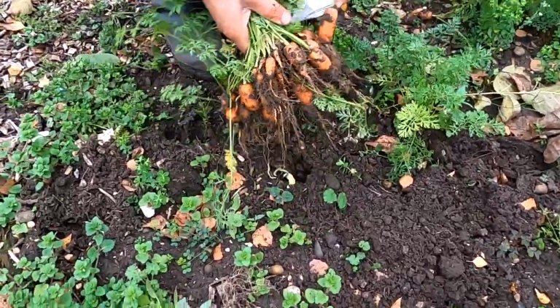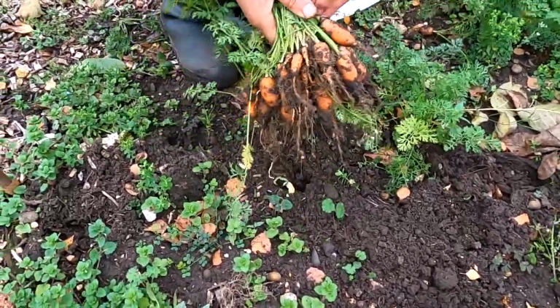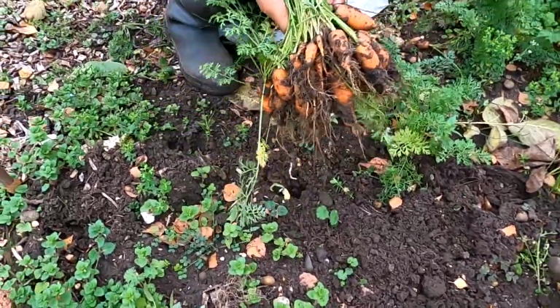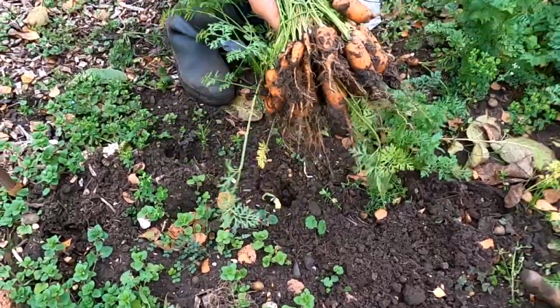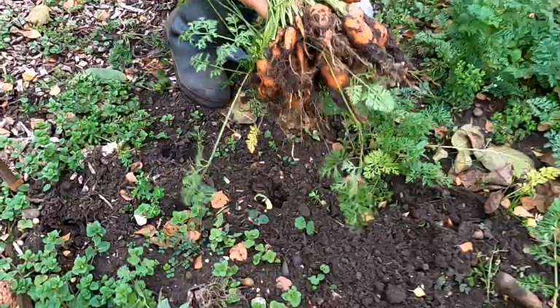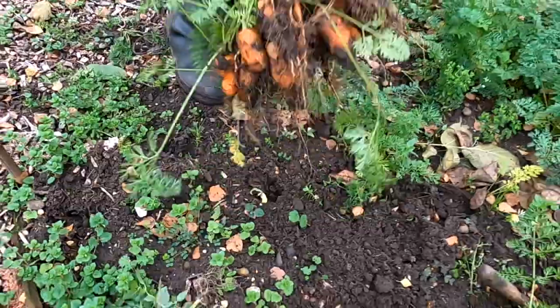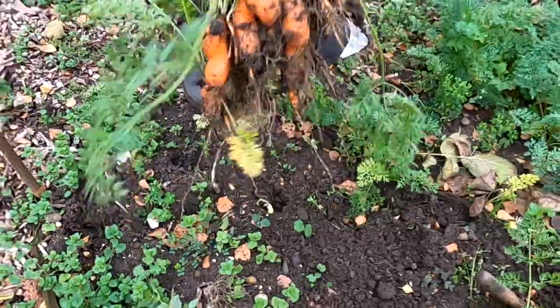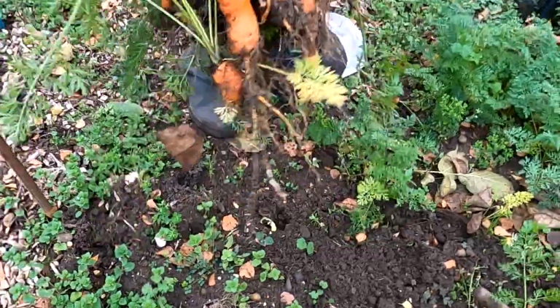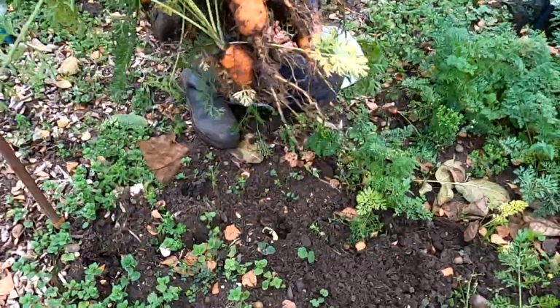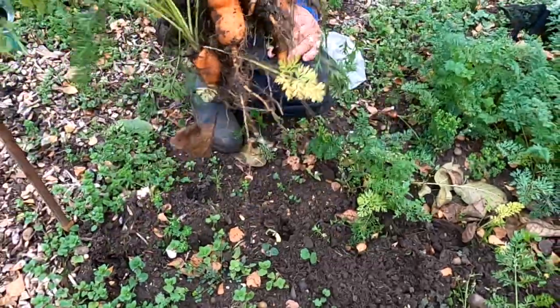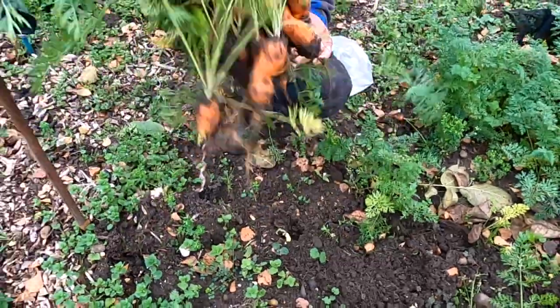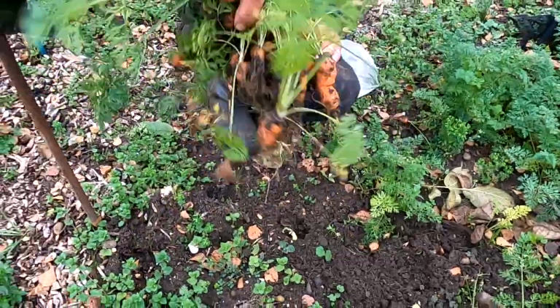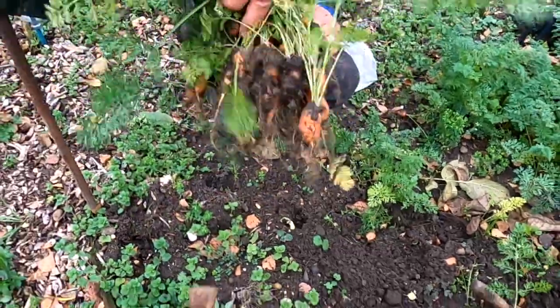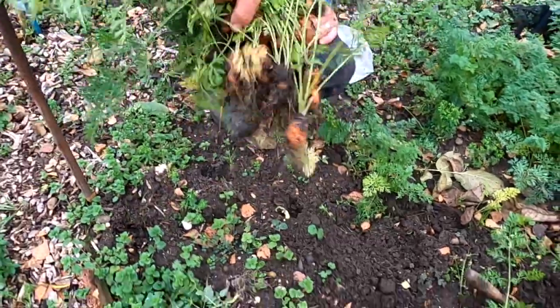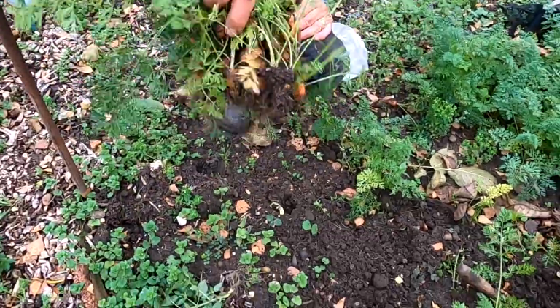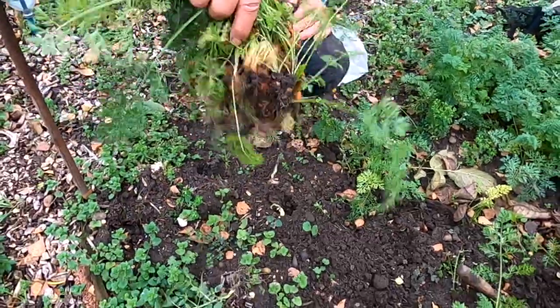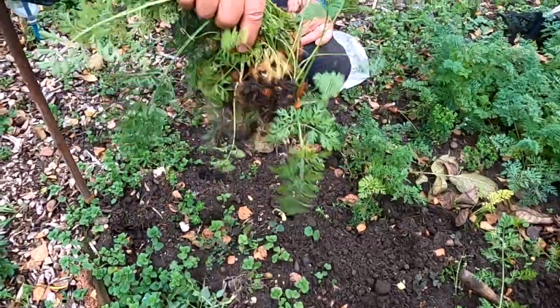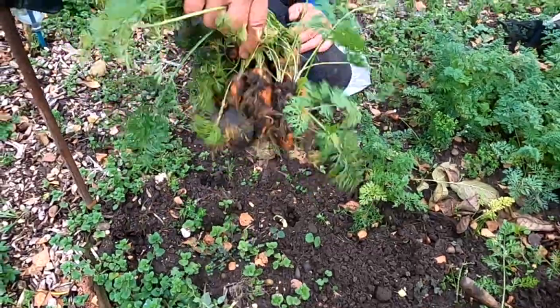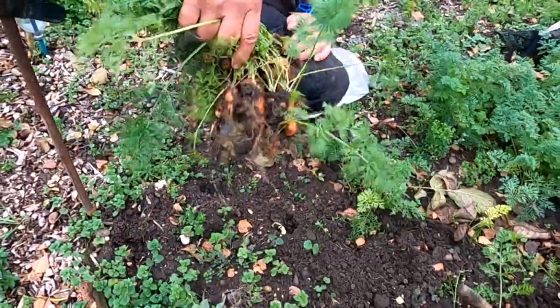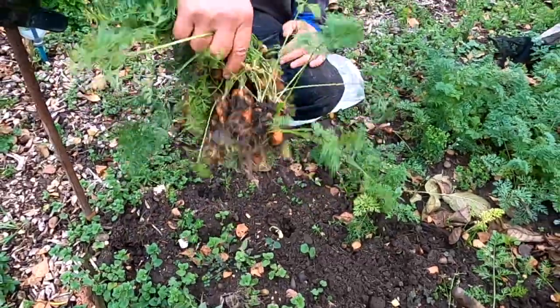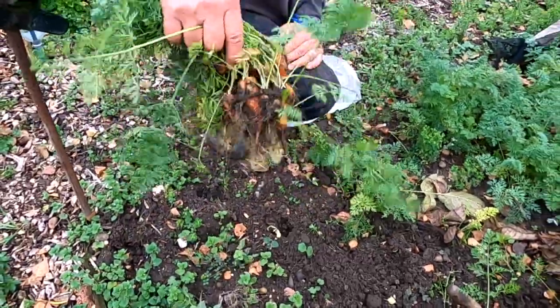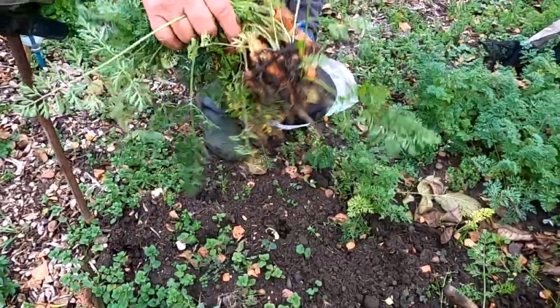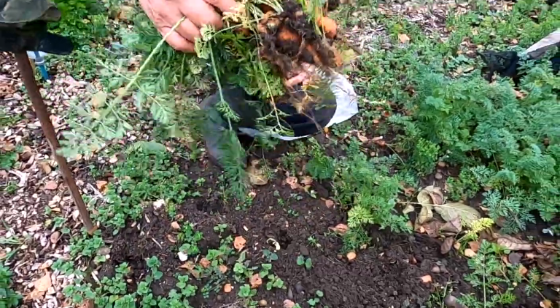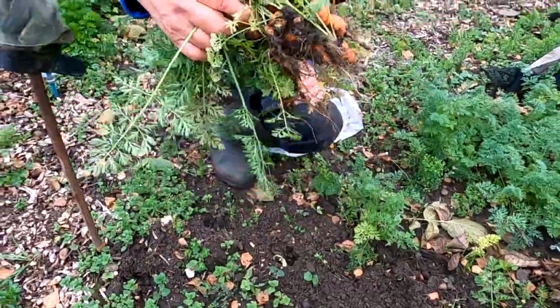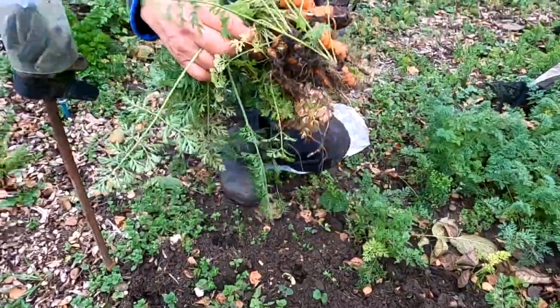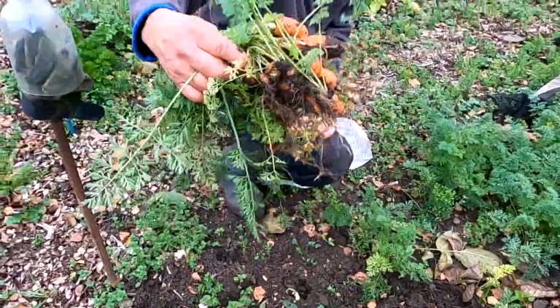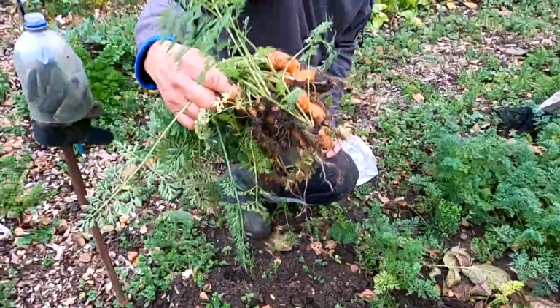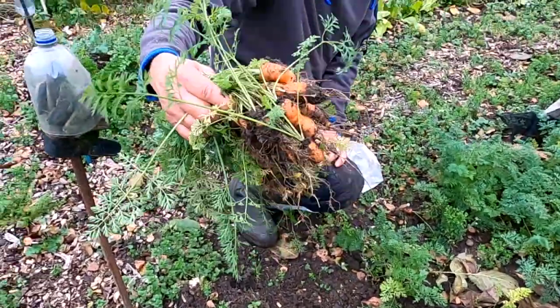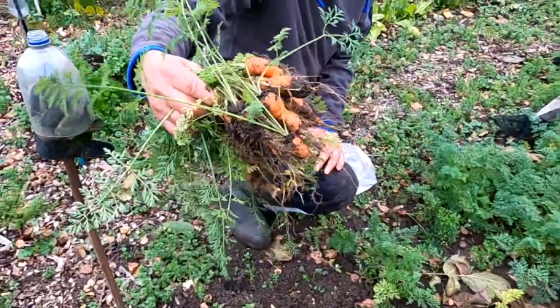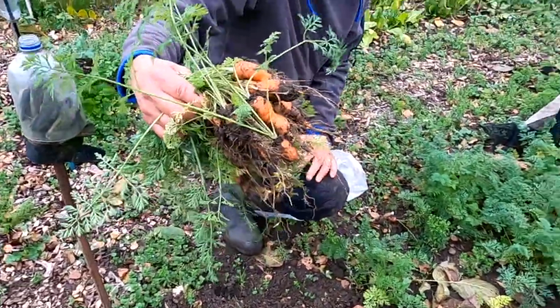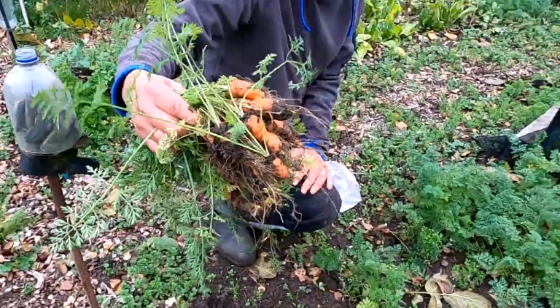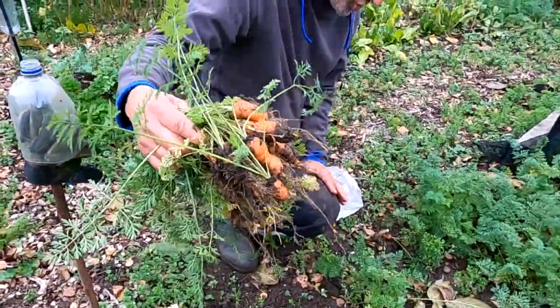That should keep us going for a few days - we'll take that home and give it a good wash.